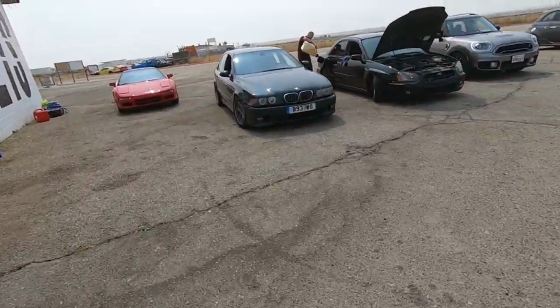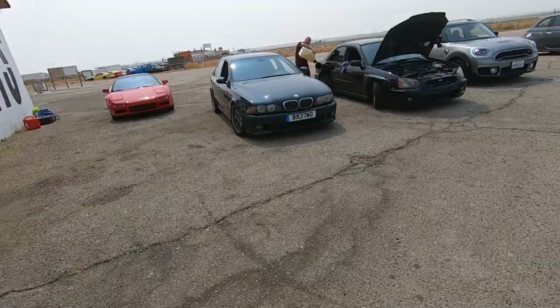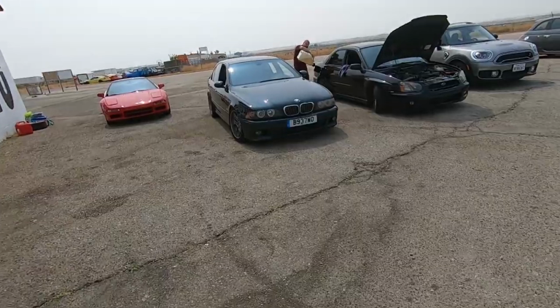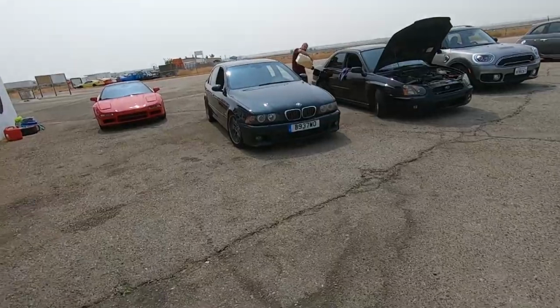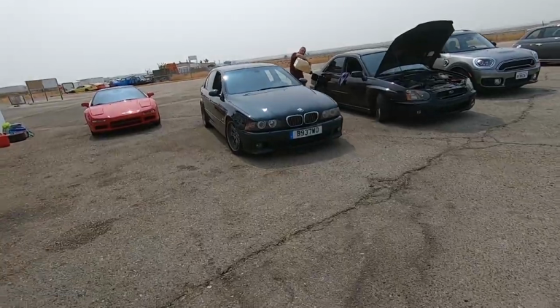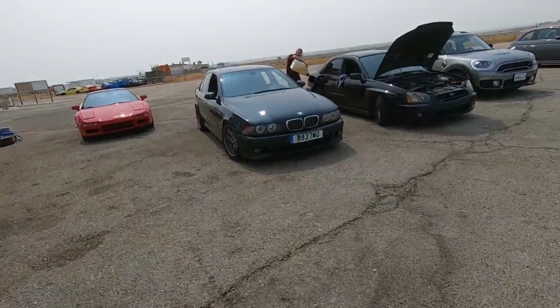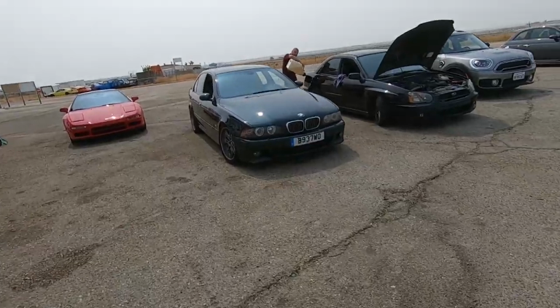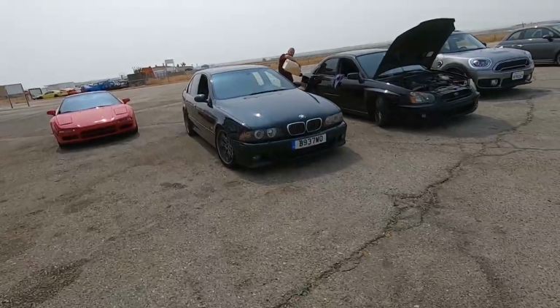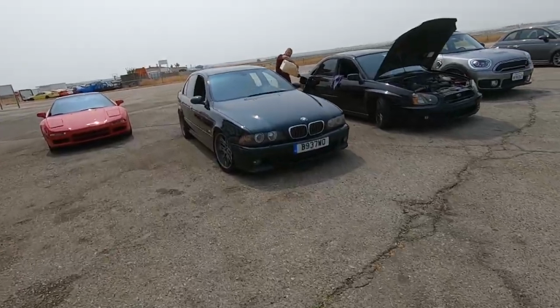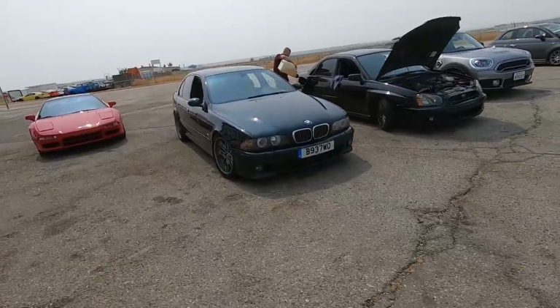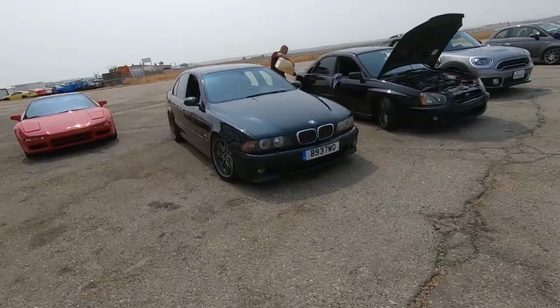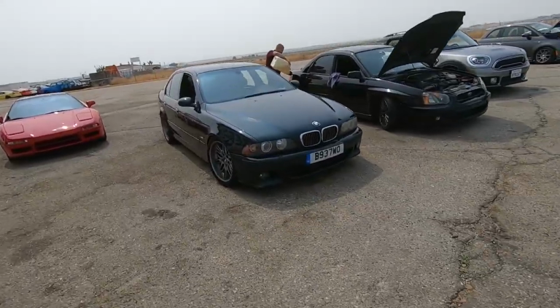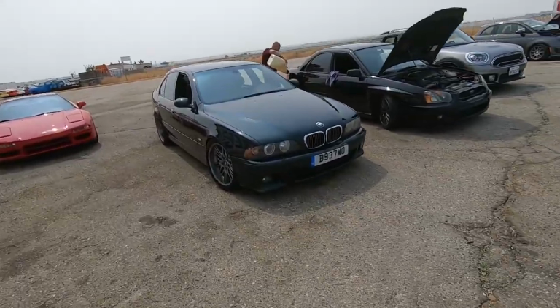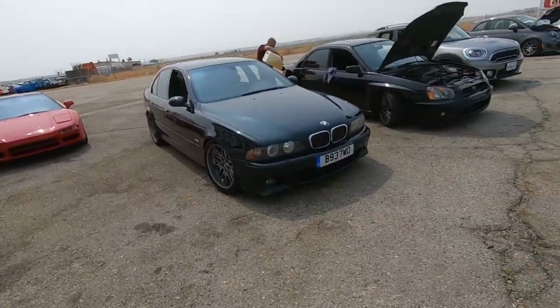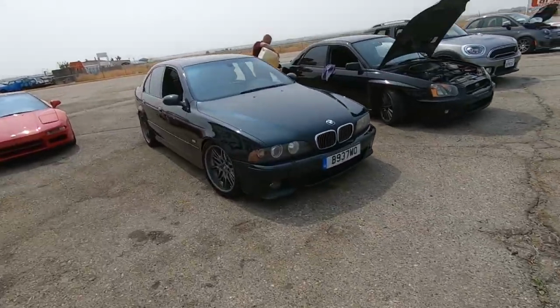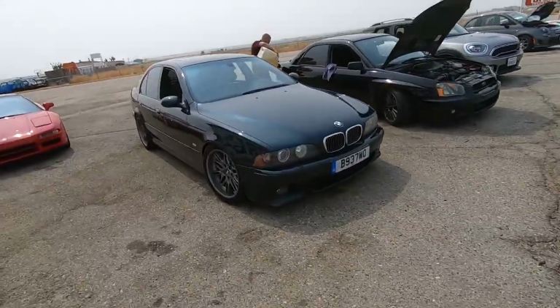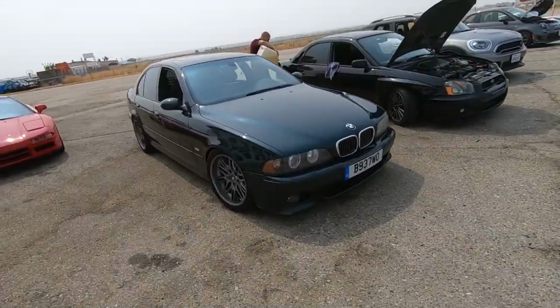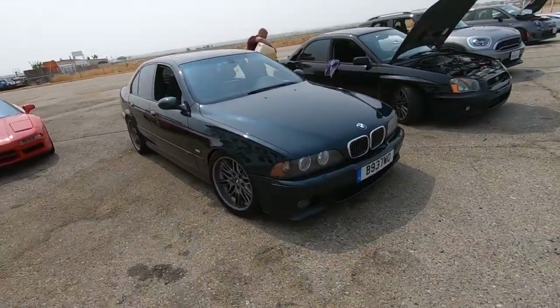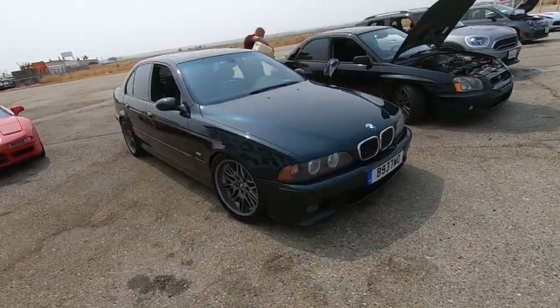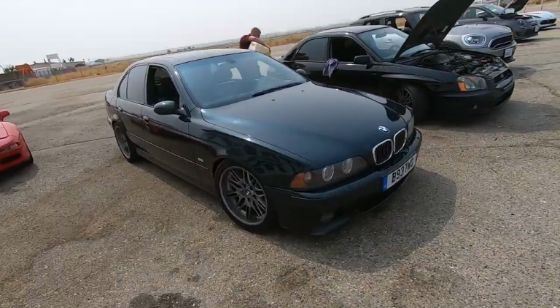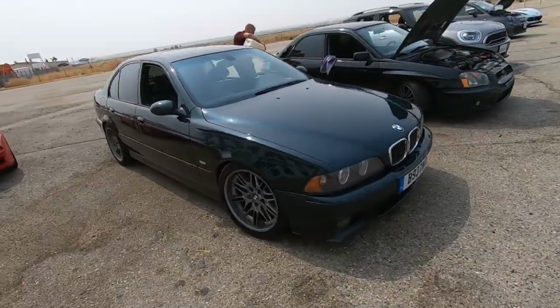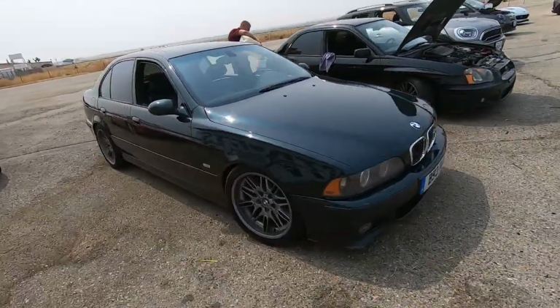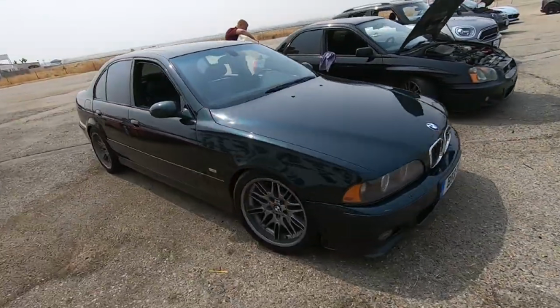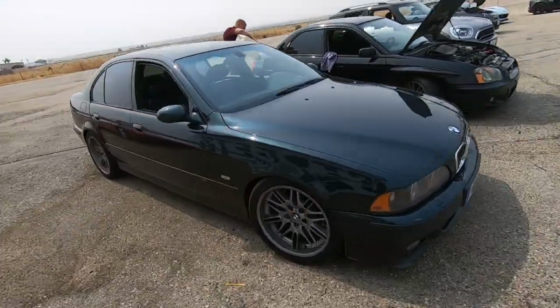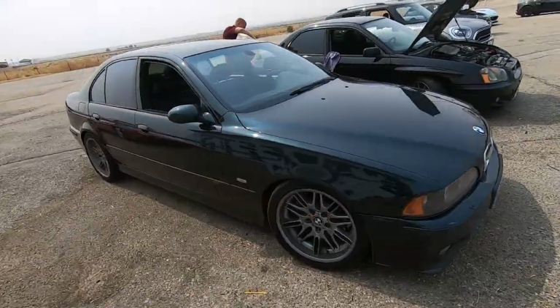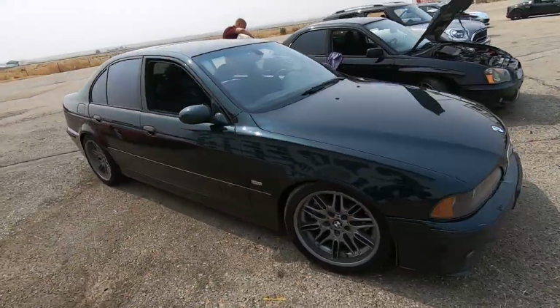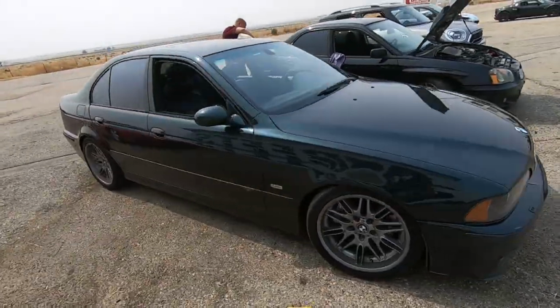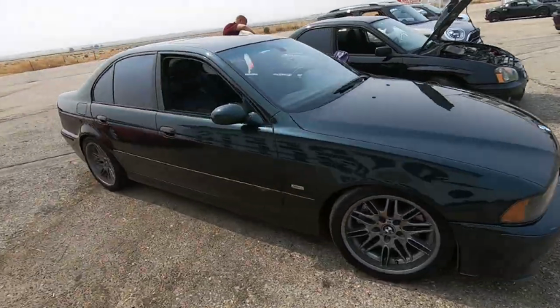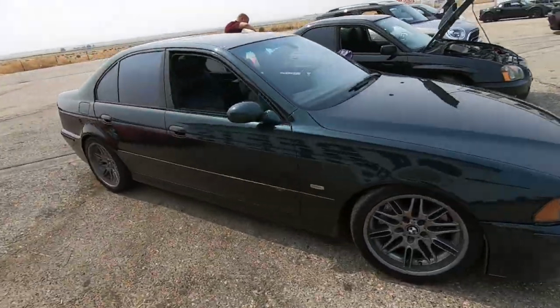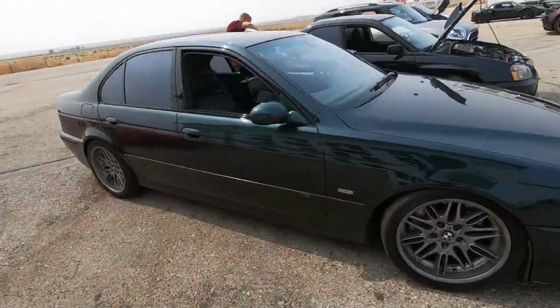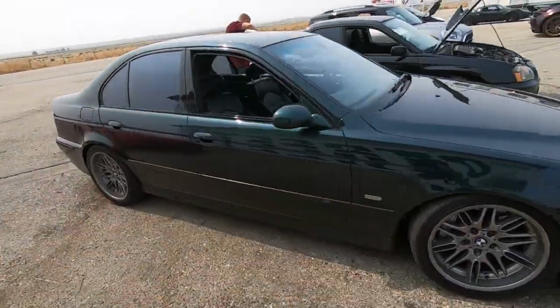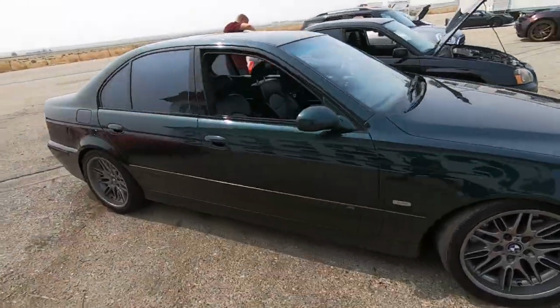This is also Peter's M5 — he brings both of them to the track. It's kind of like the perfect daily driver.